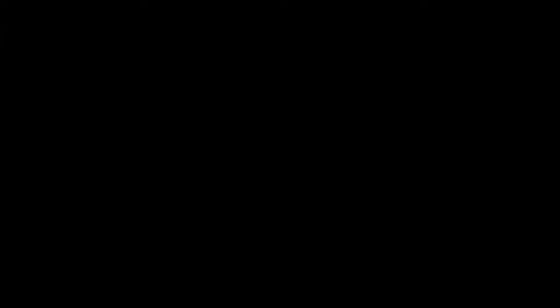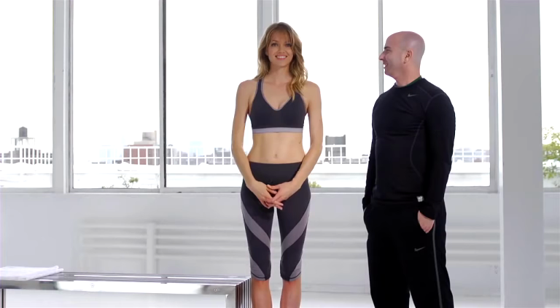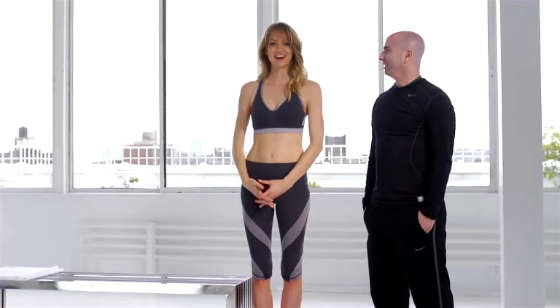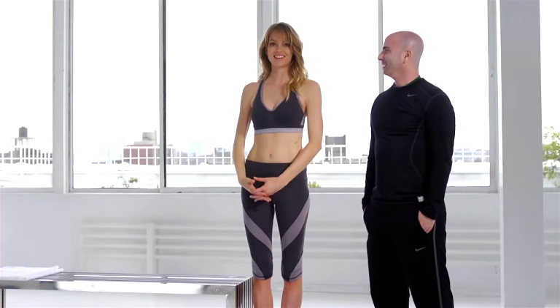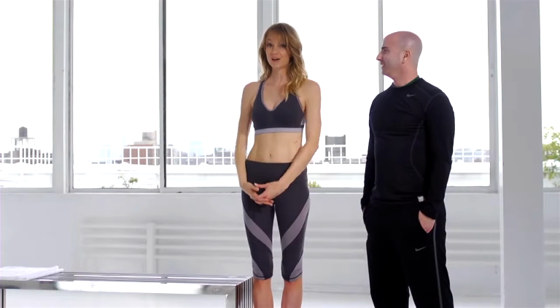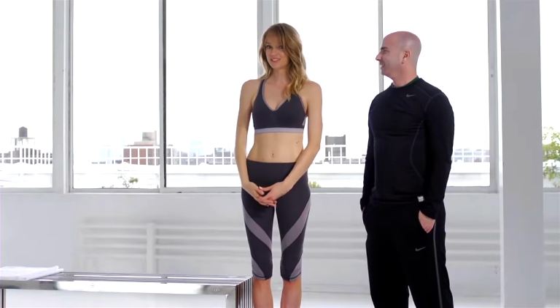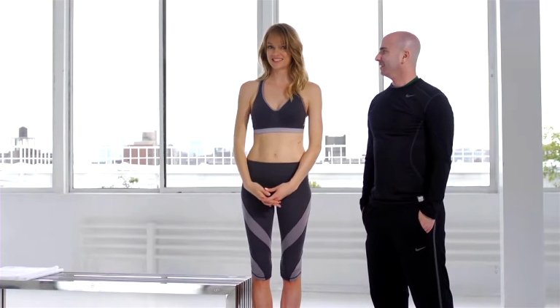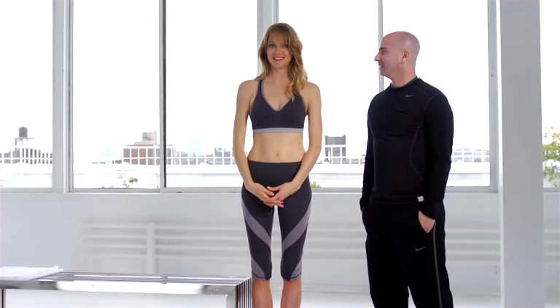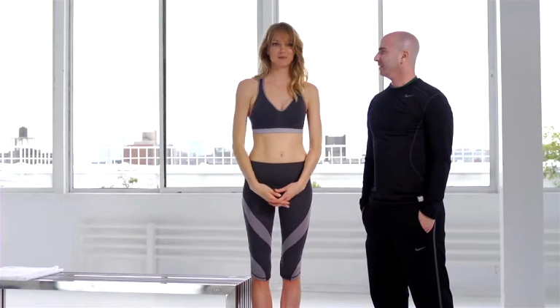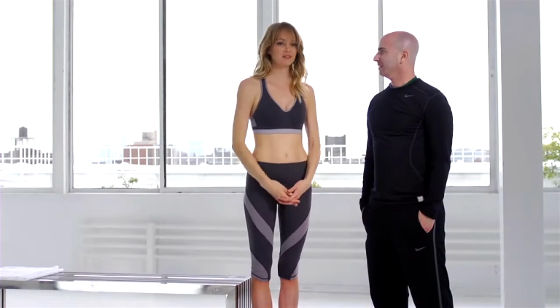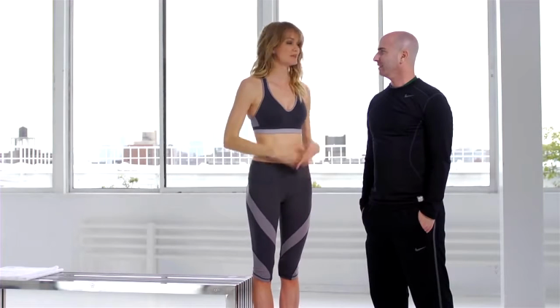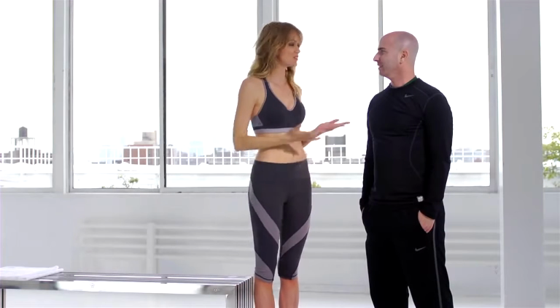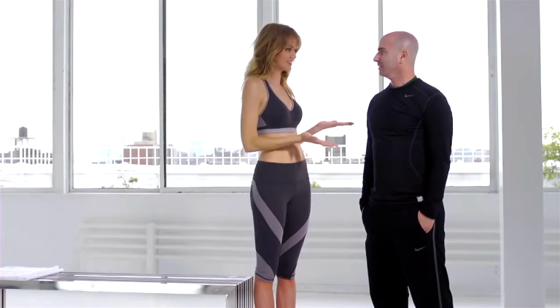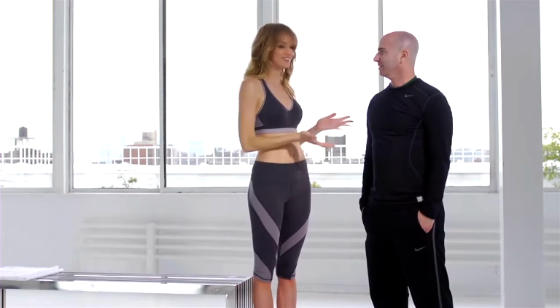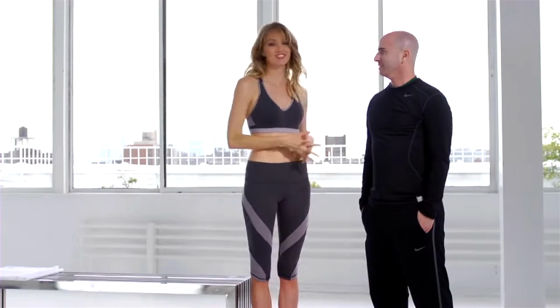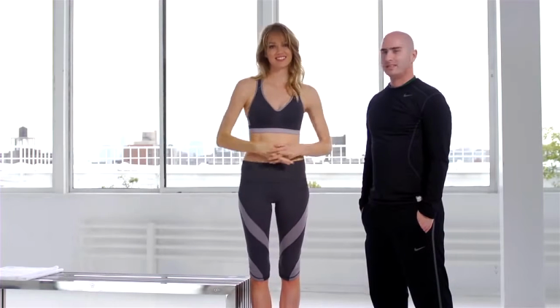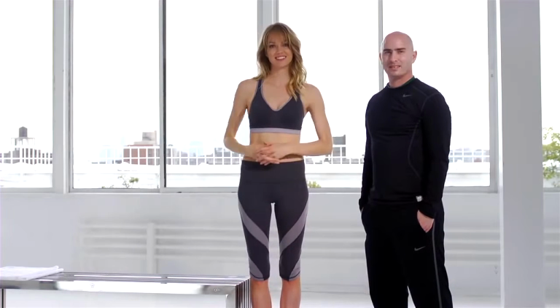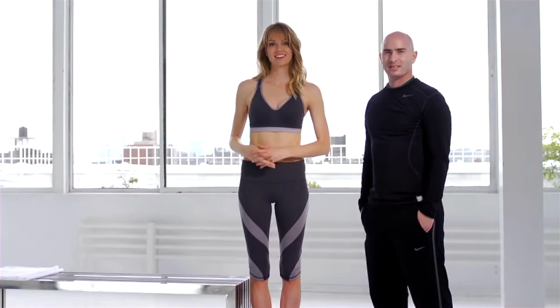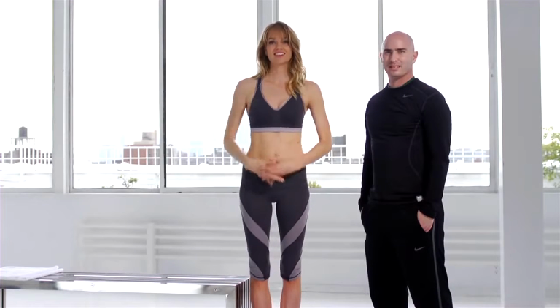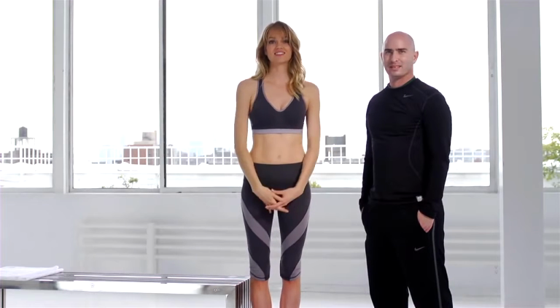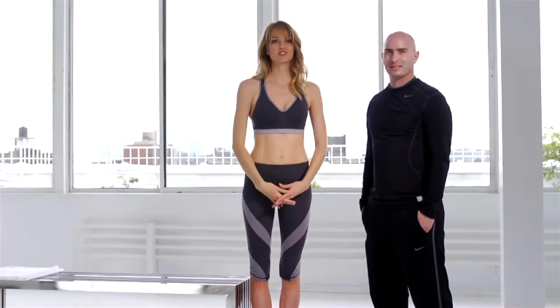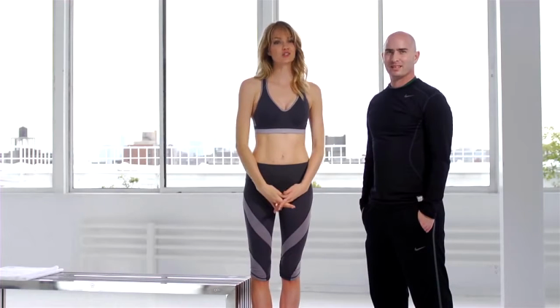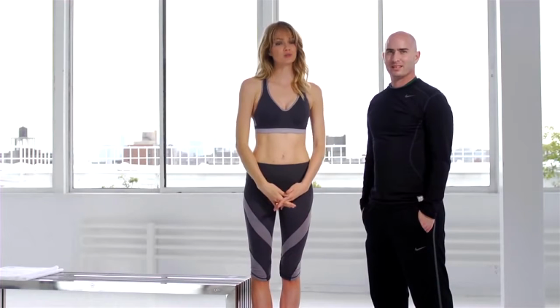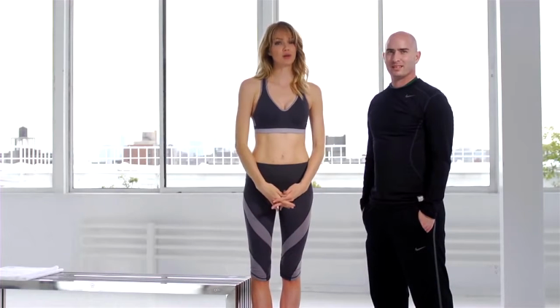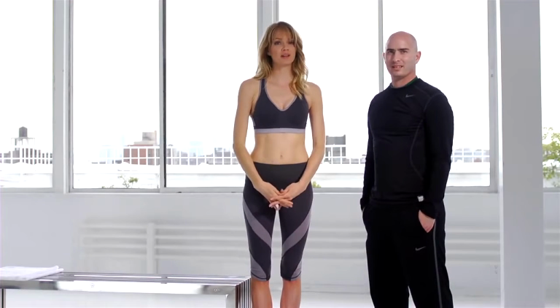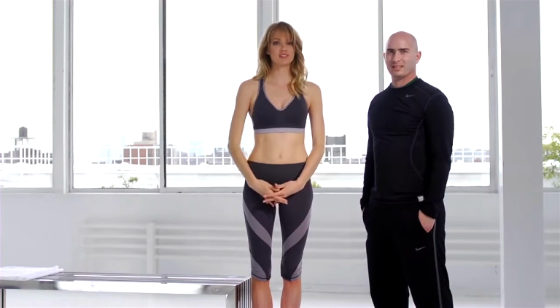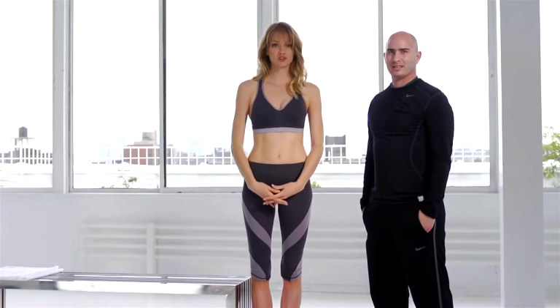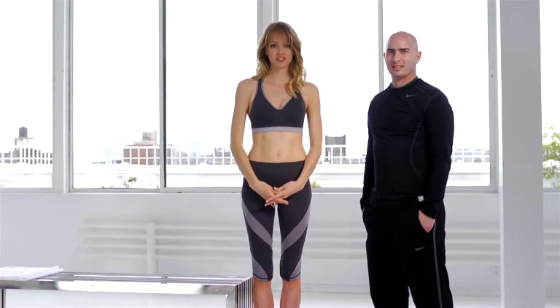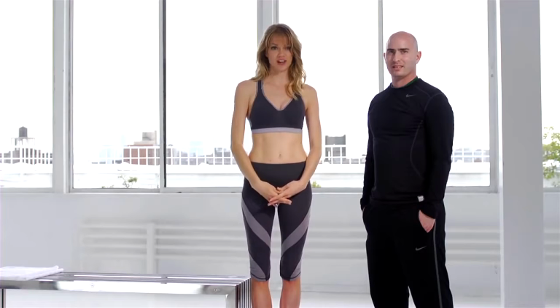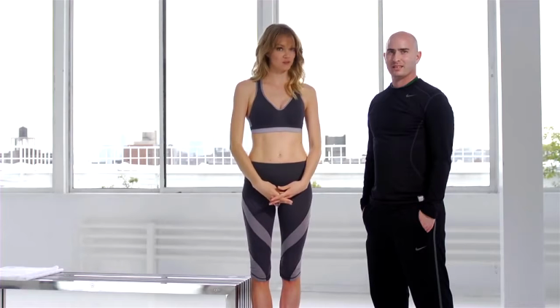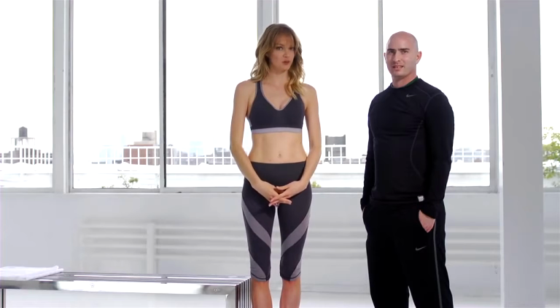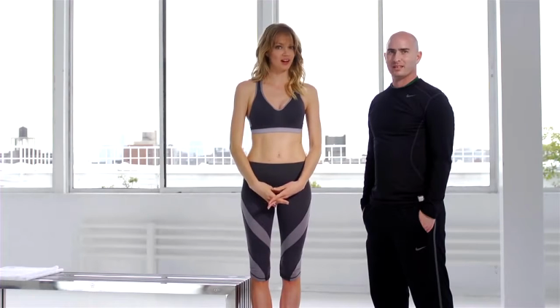Hi, I'm Lindsay and I'm here with my trainer Justin. He's going to show us some great ways to stretch after a workout.